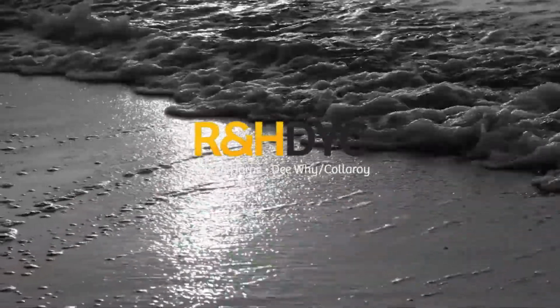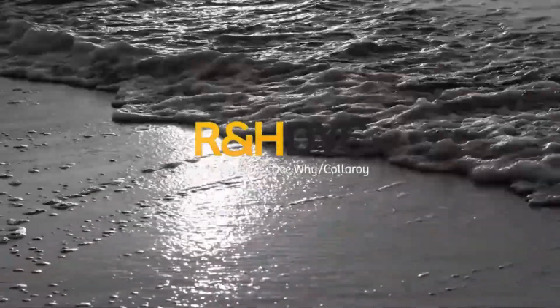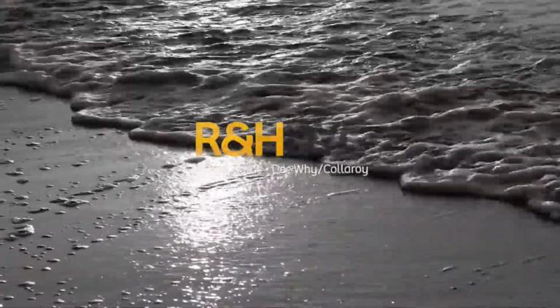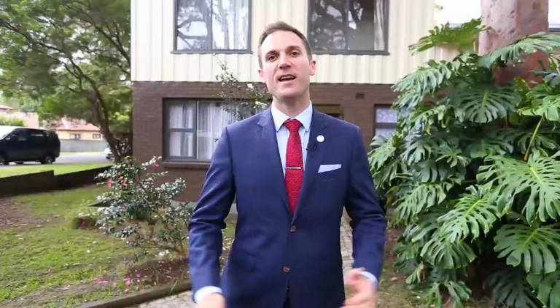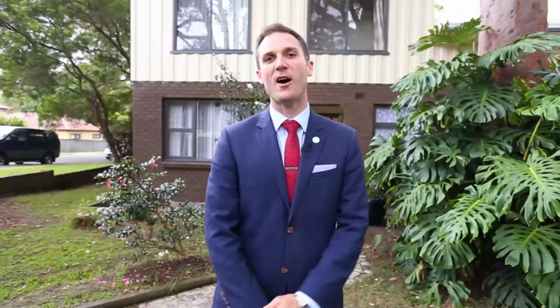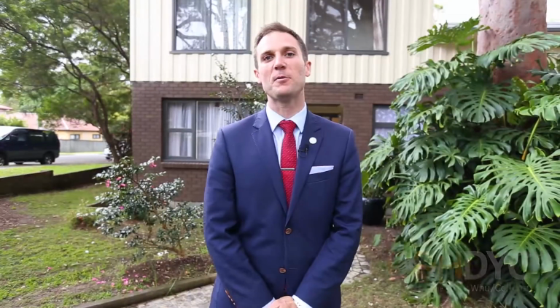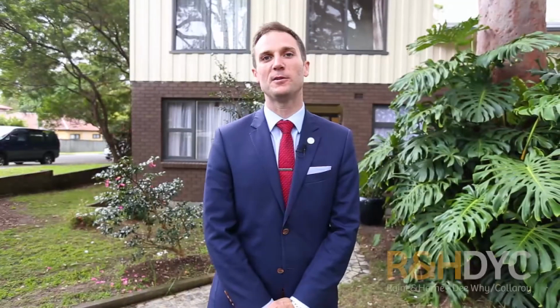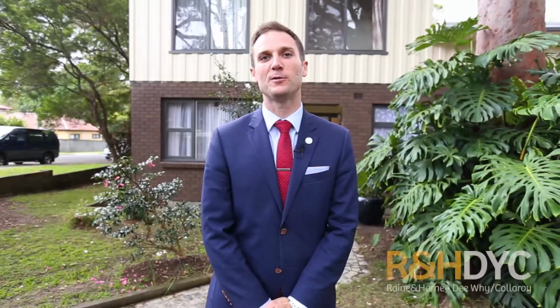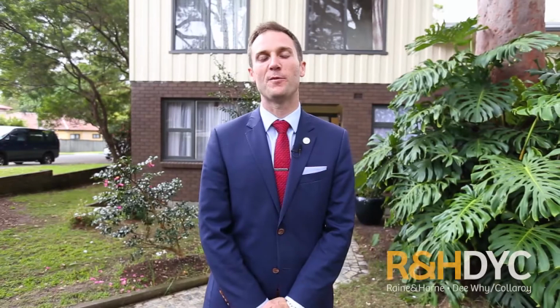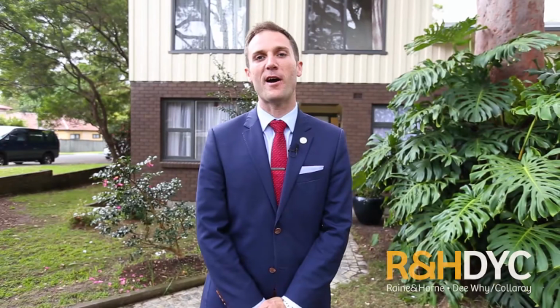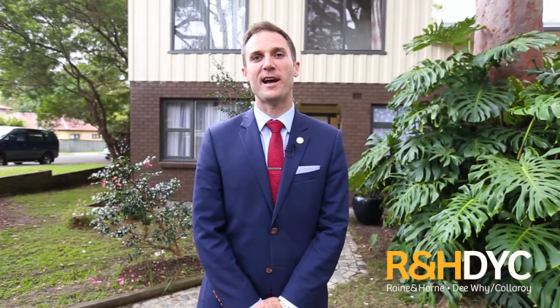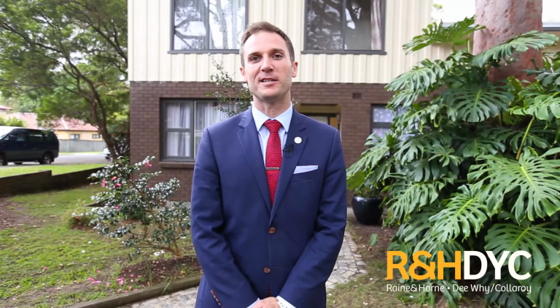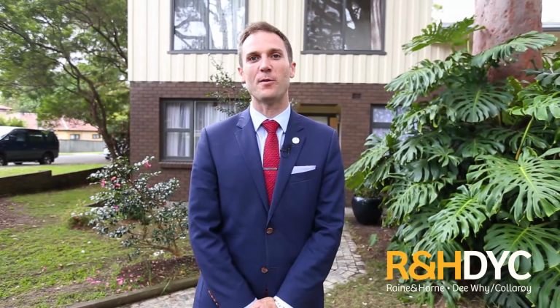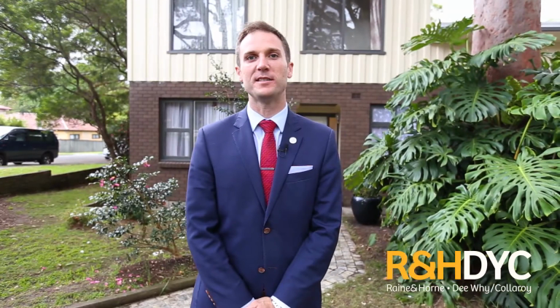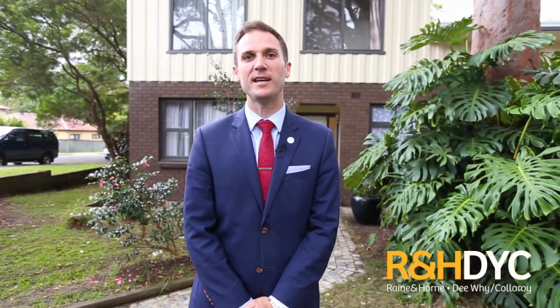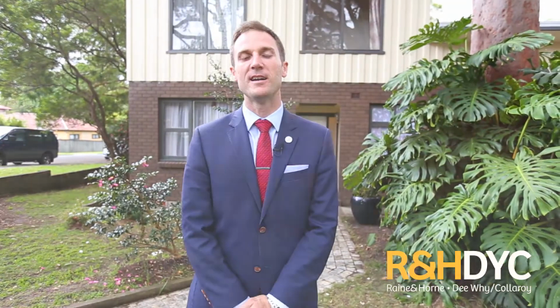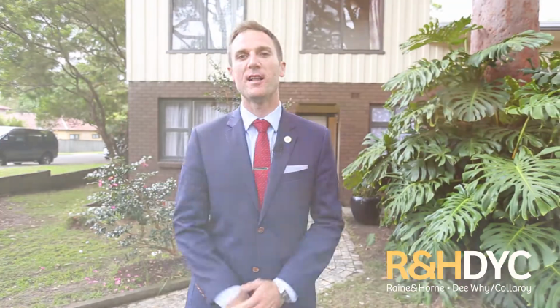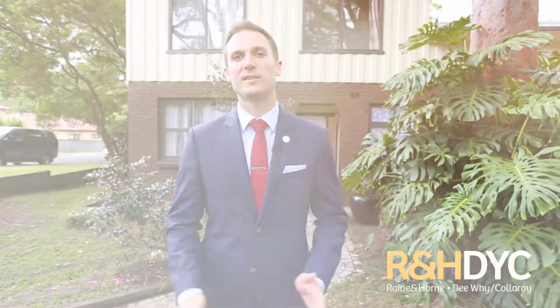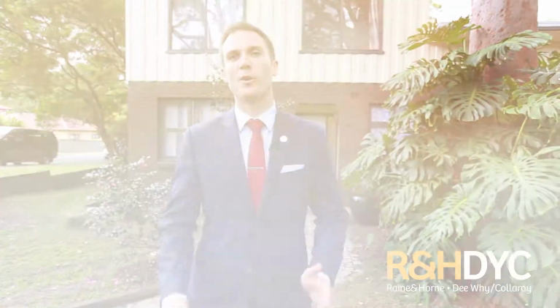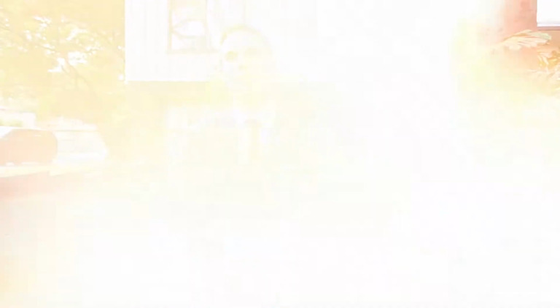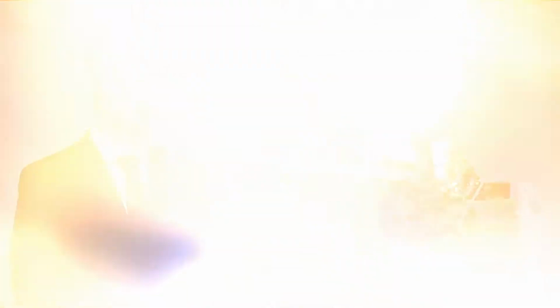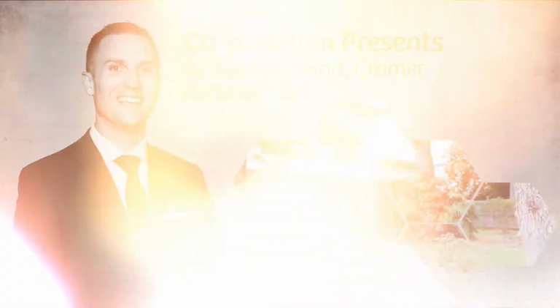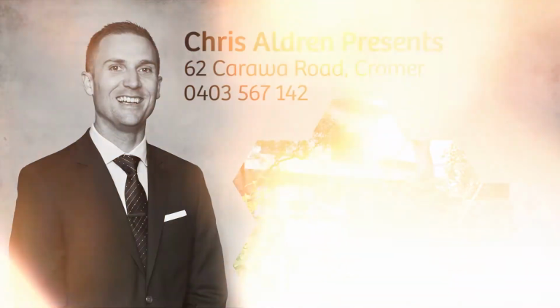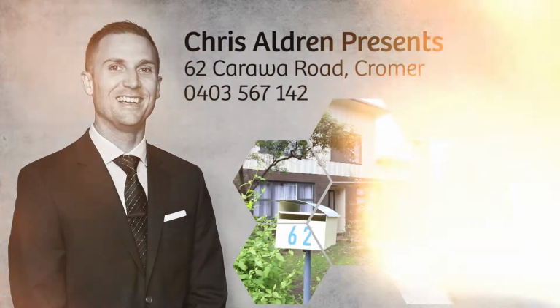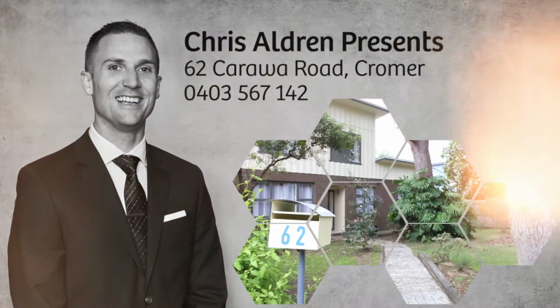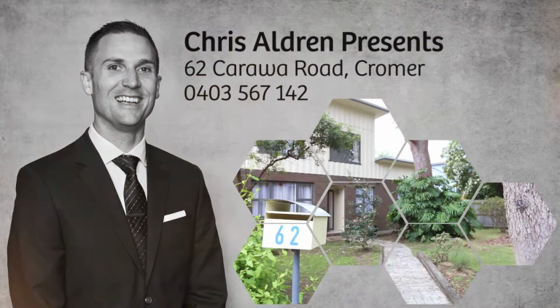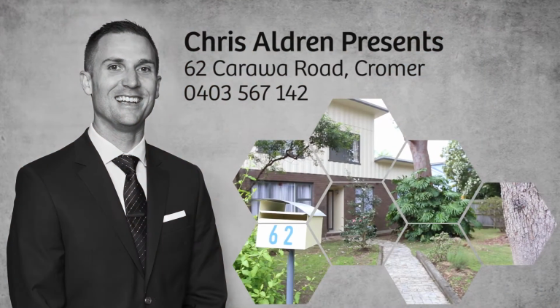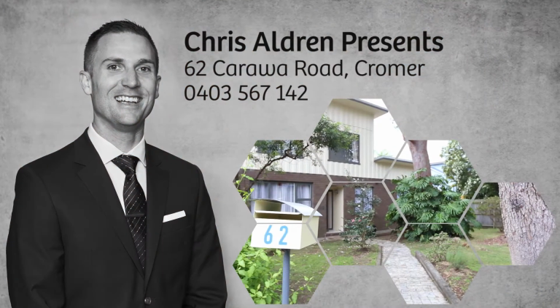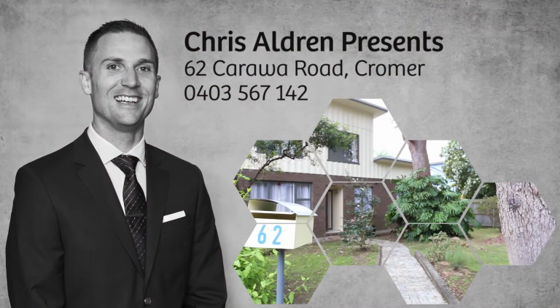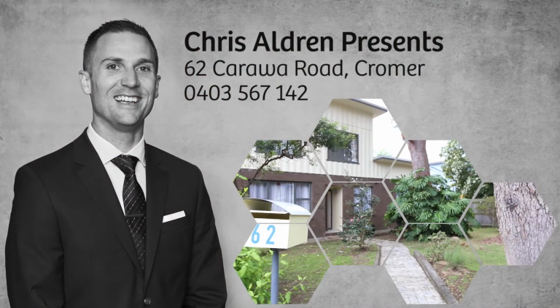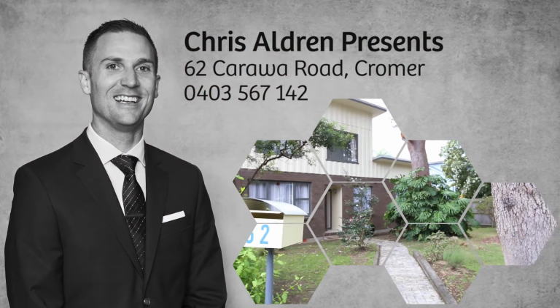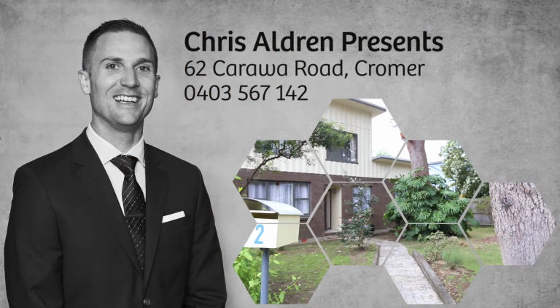Hi, I'm Chris Aldrin from R&H DYC. I'd like to welcome you to 62 Carra Road in Cromer.